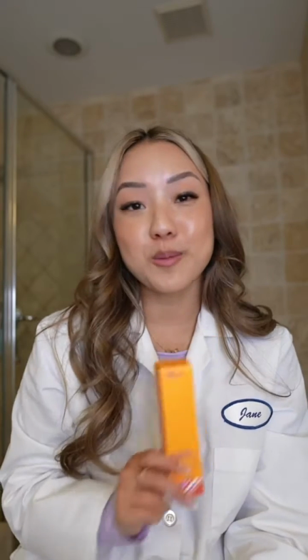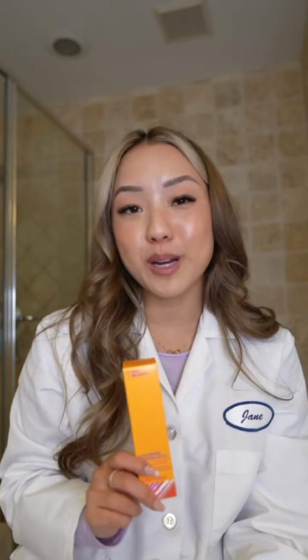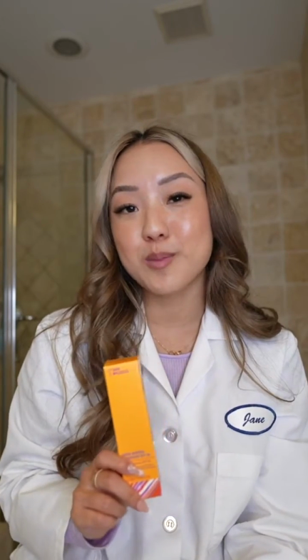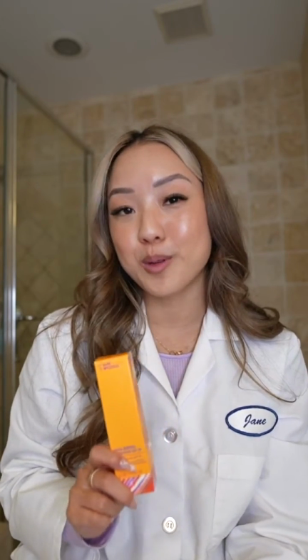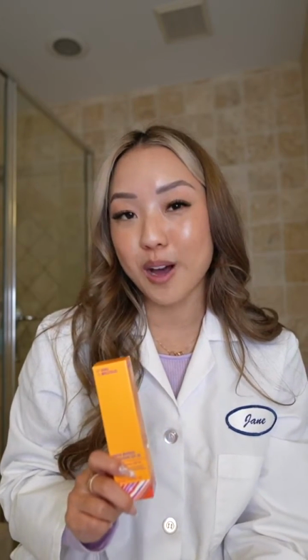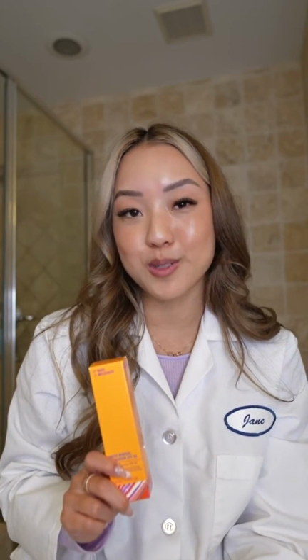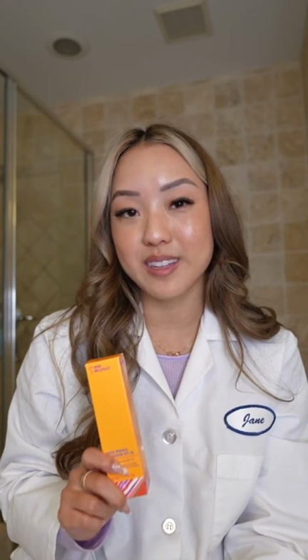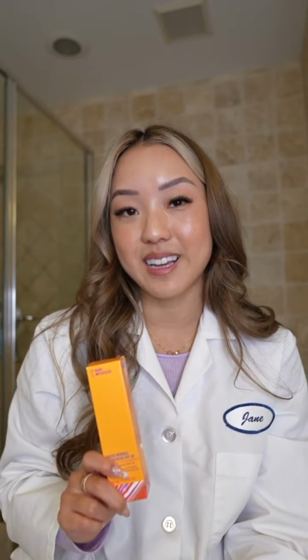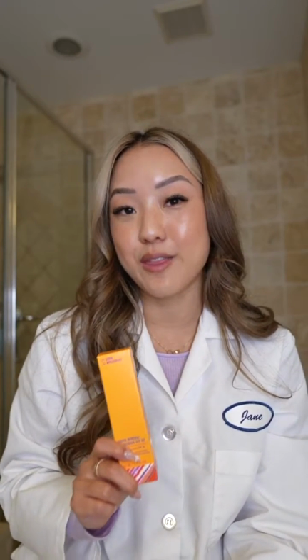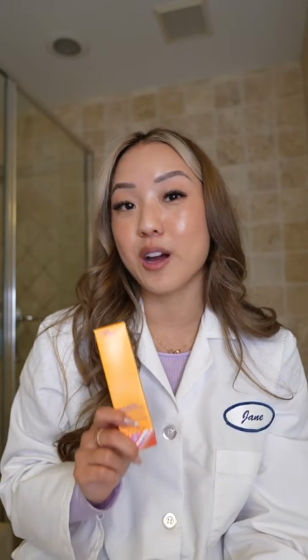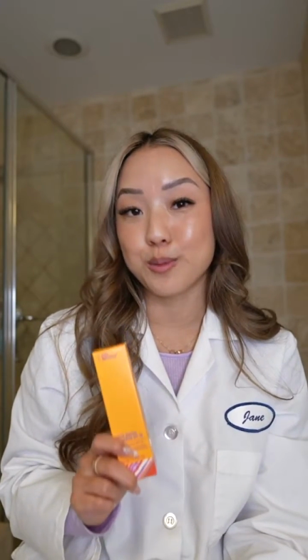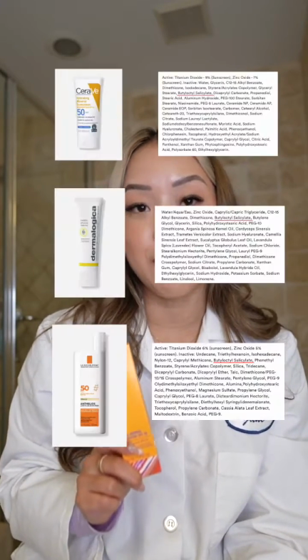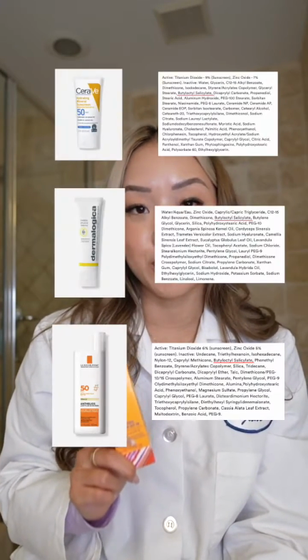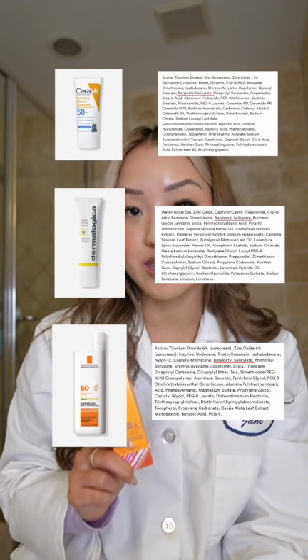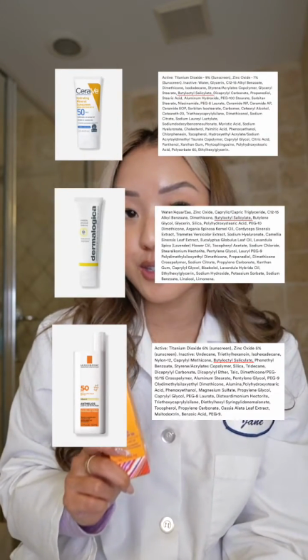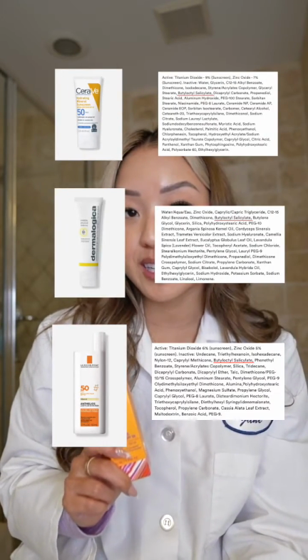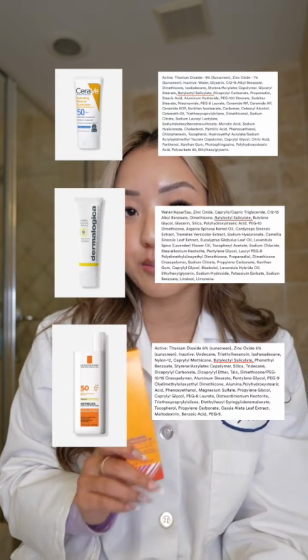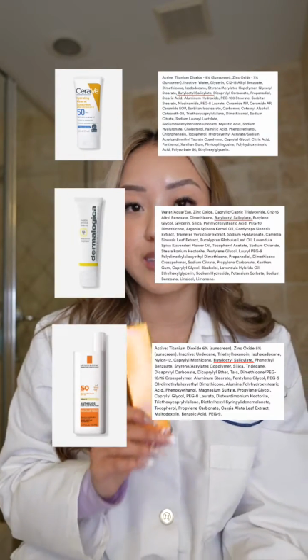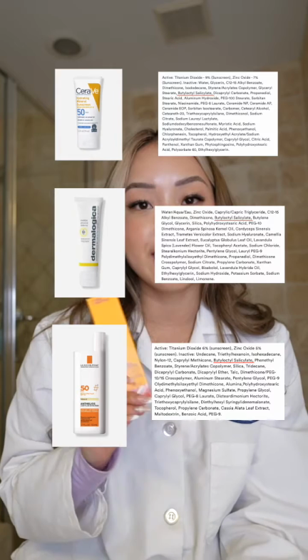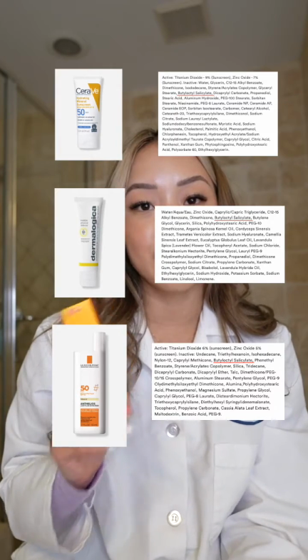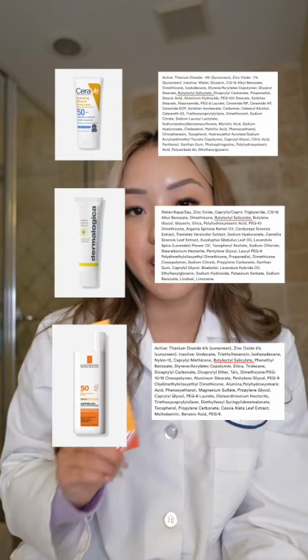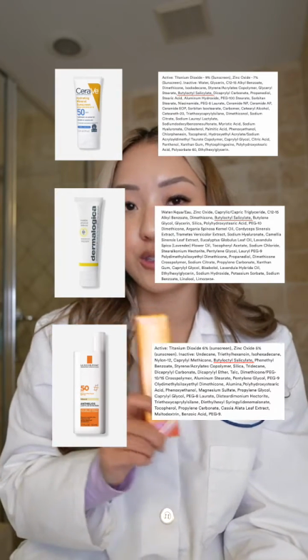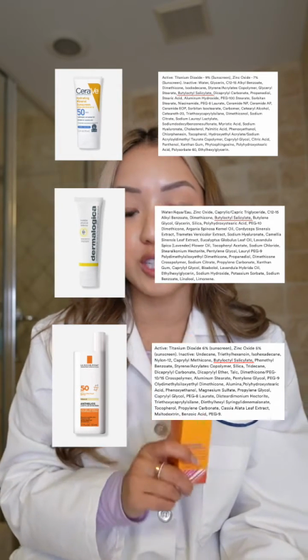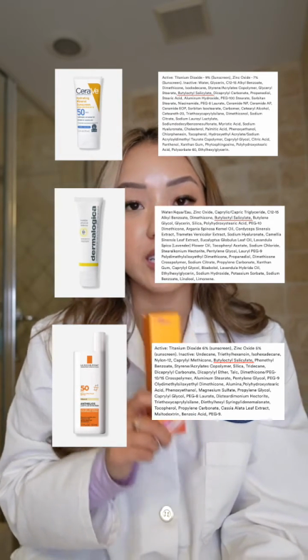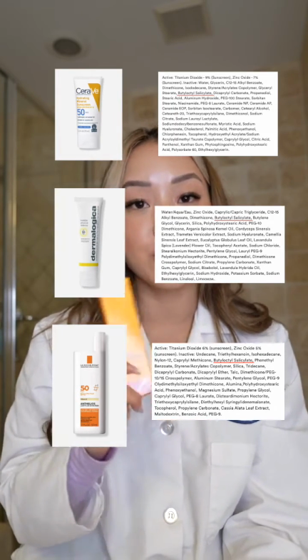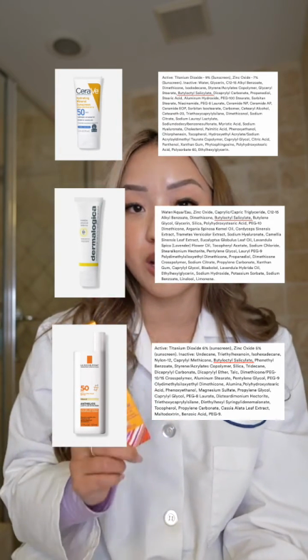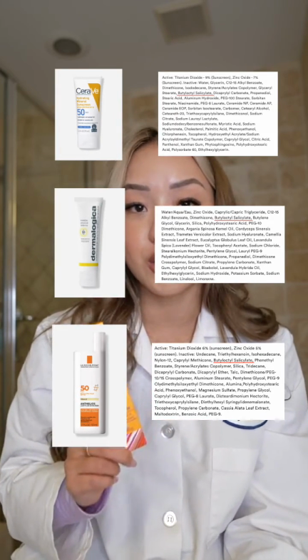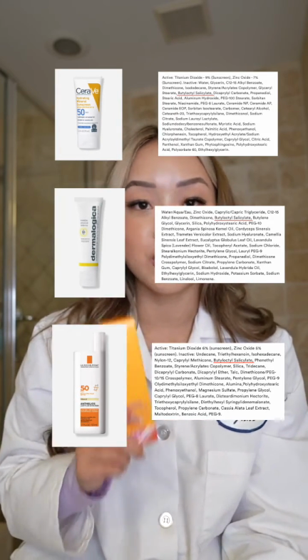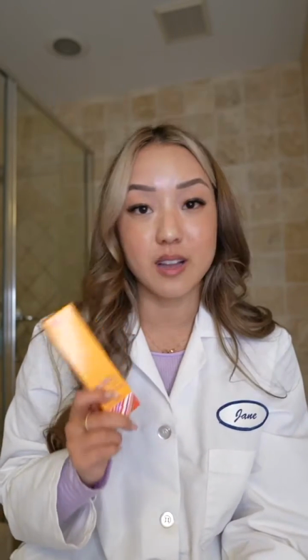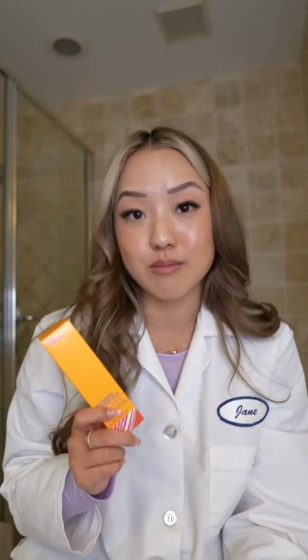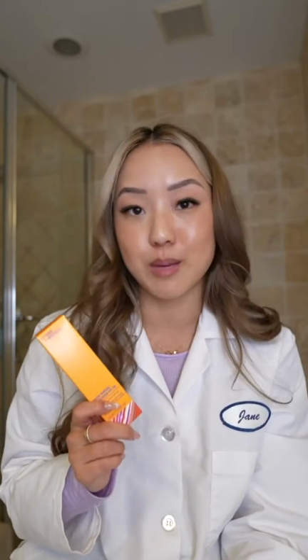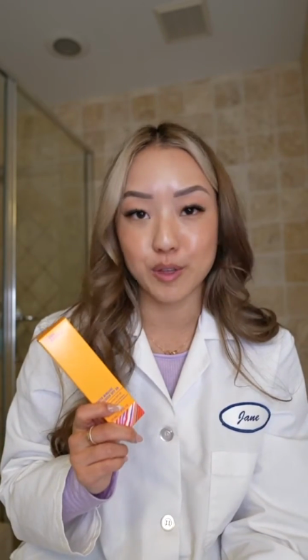As a result, brands can still use this ingredient and claim their product as 100% mineral. So many brands put butyloctyl salicylate in their 100% mineral sunscreens — brands like CeraVe, Neutrogena, and Dermalogica, just to name a few.